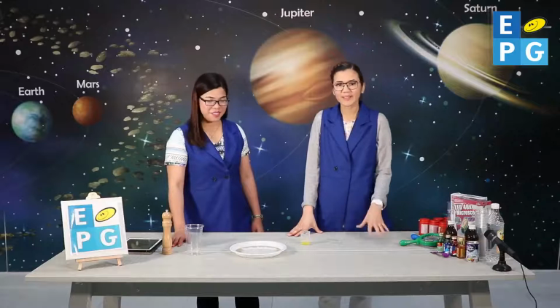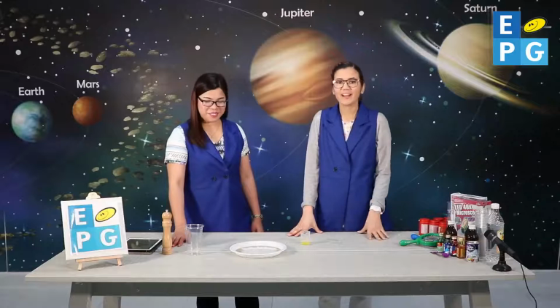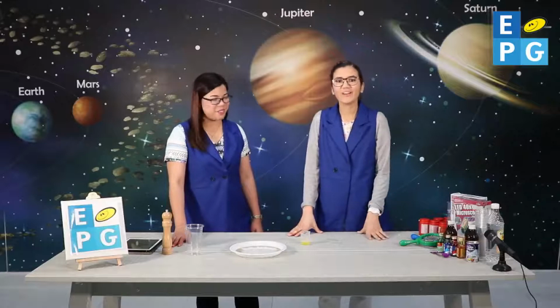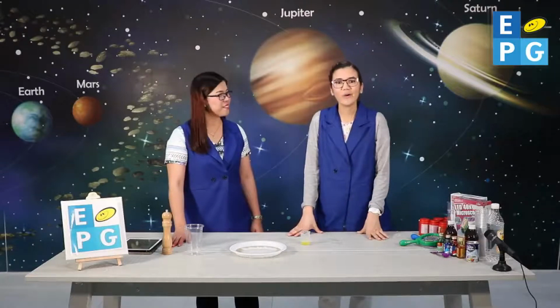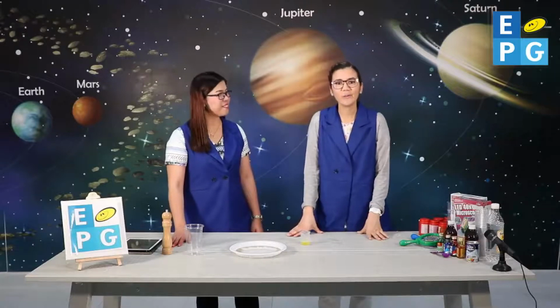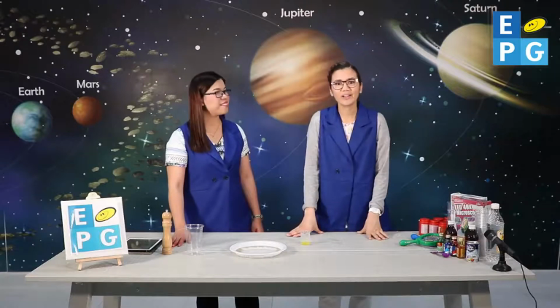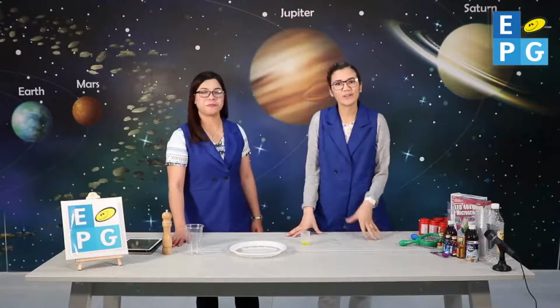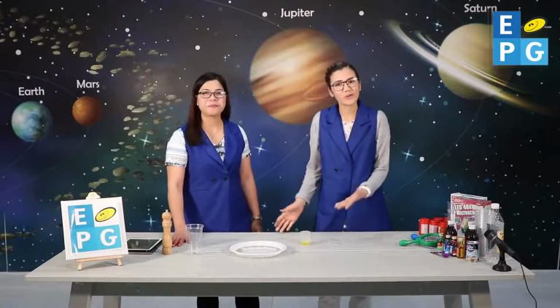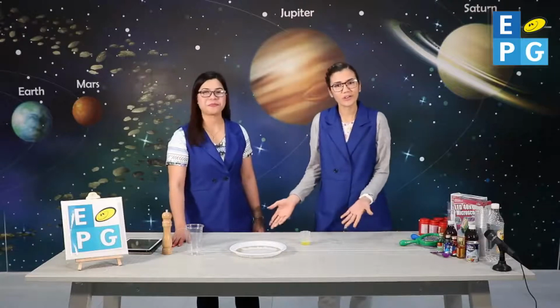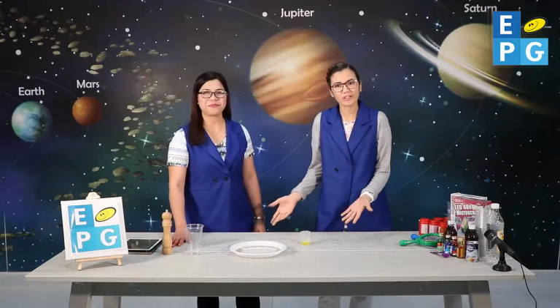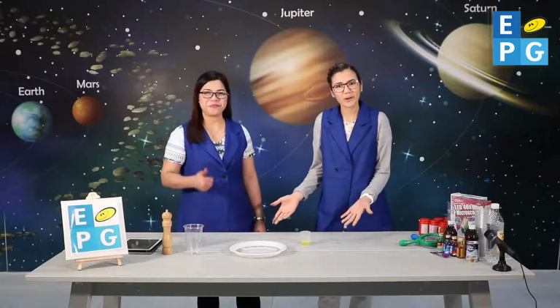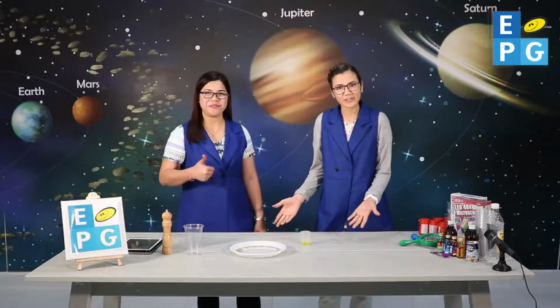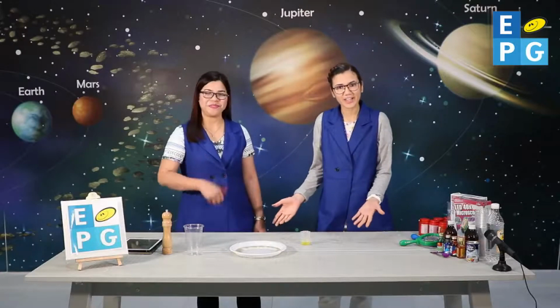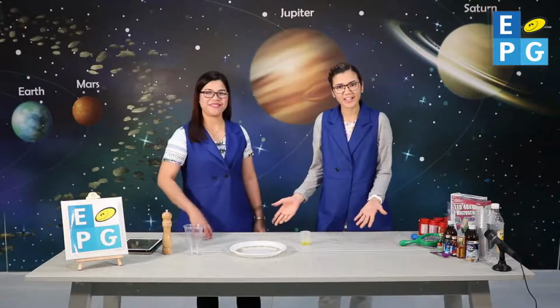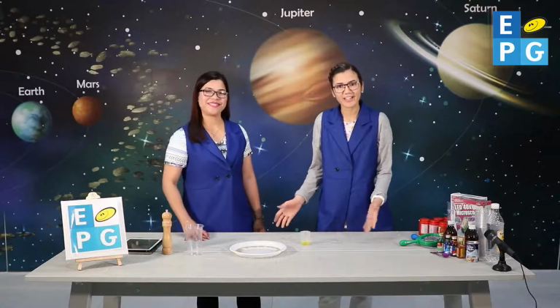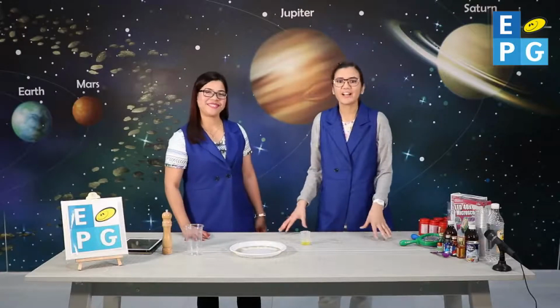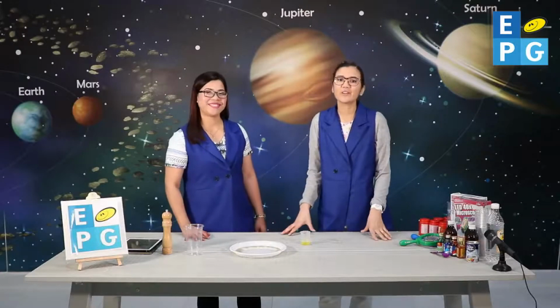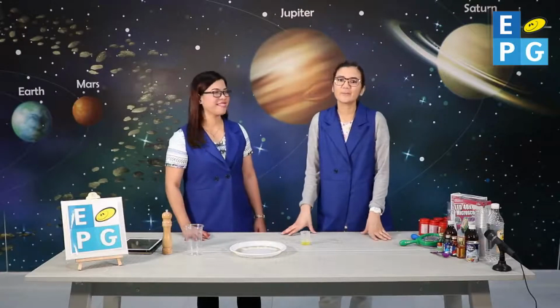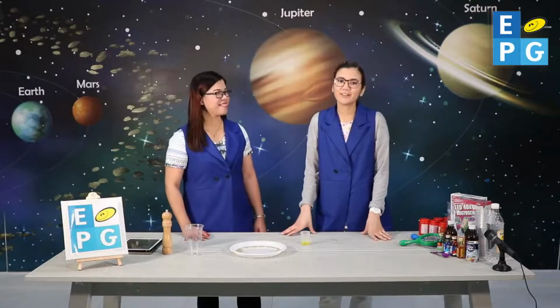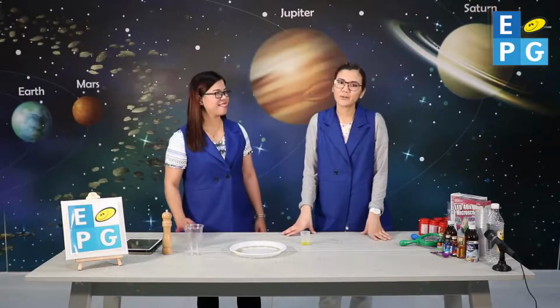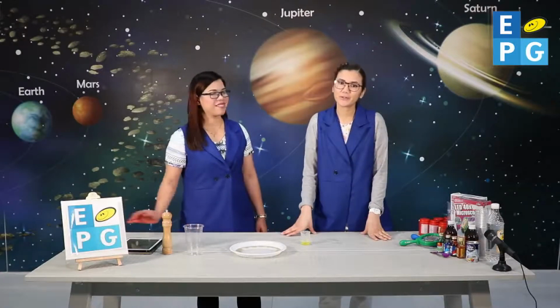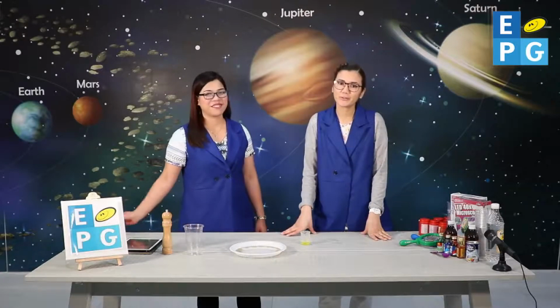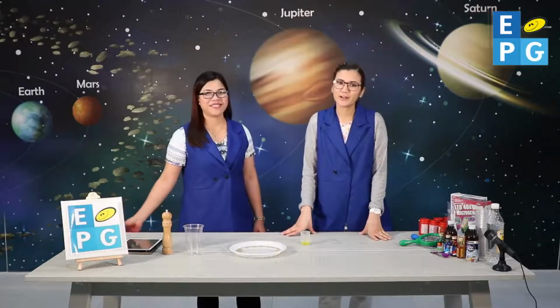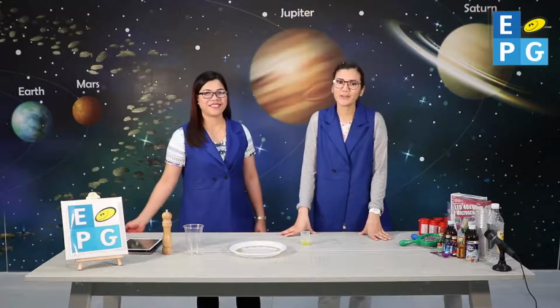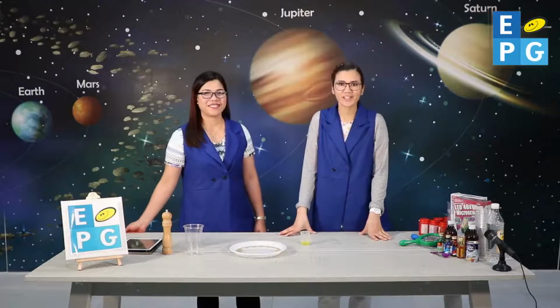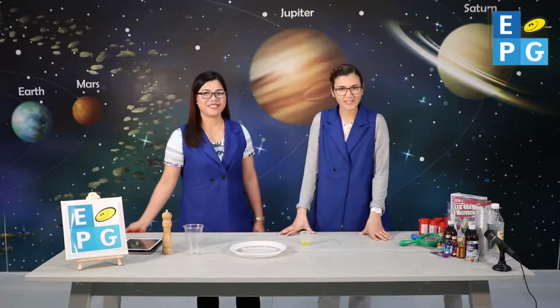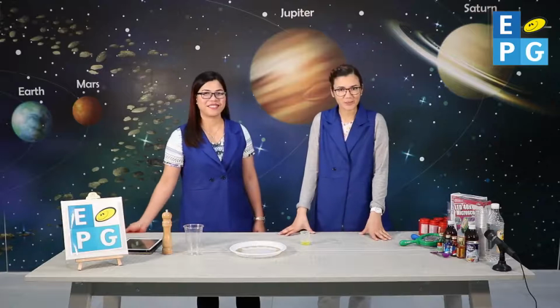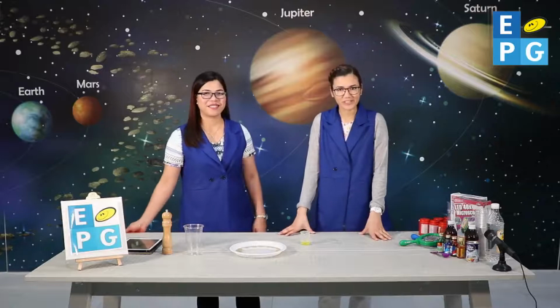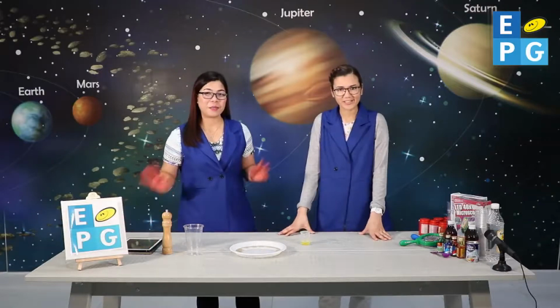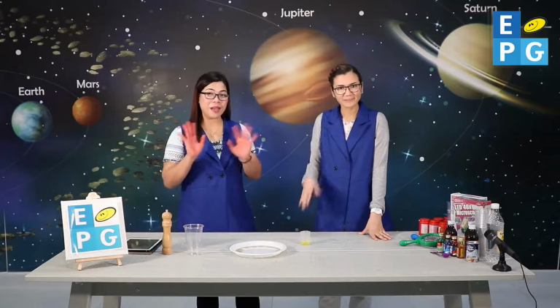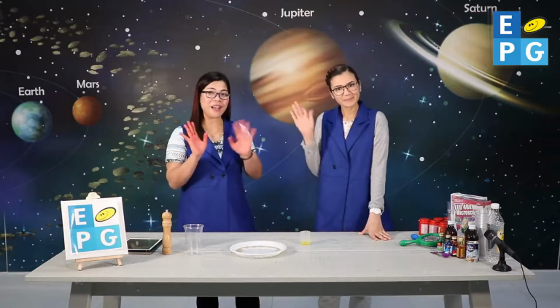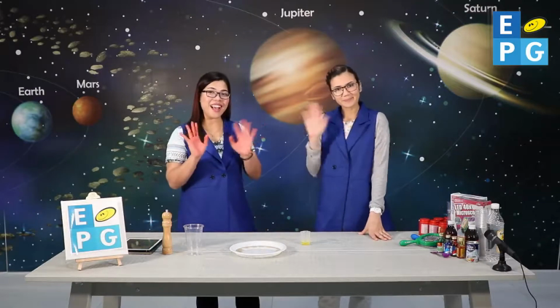I hope that you've enjoyed our experiment today and you come back tomorrow for another science project. Bye-bye.